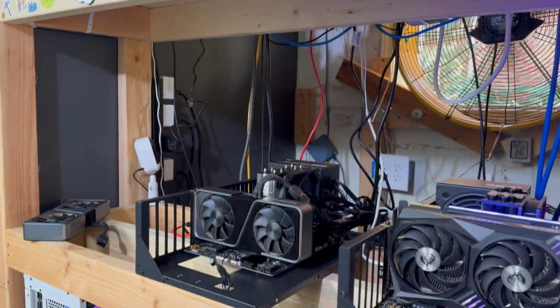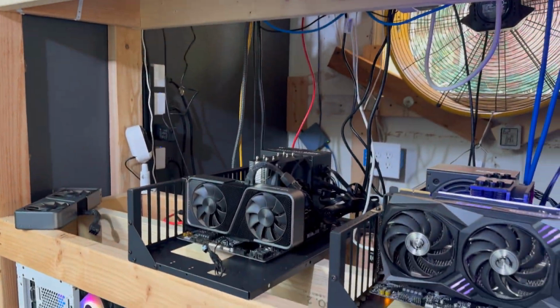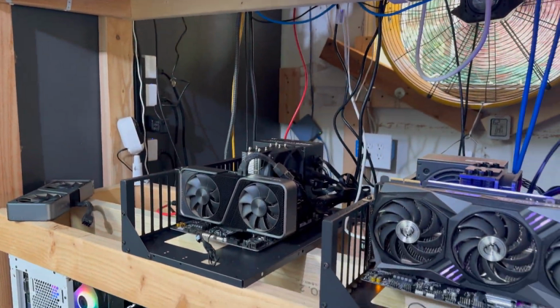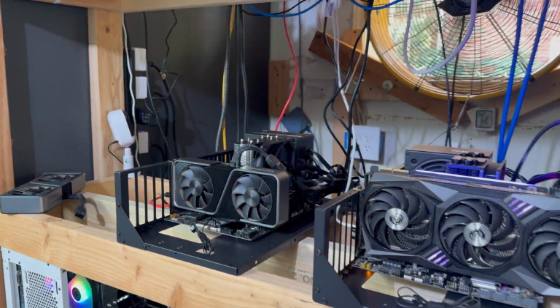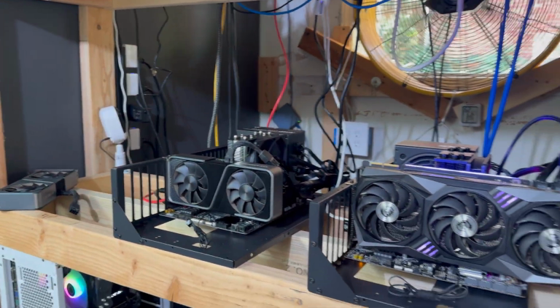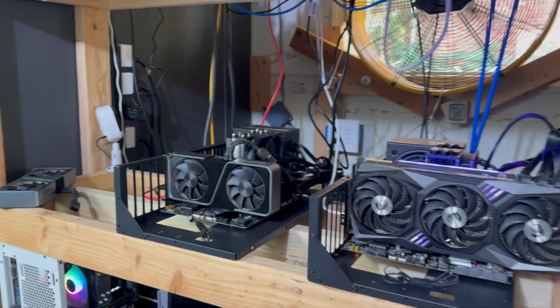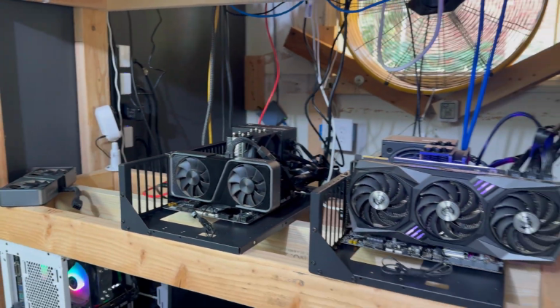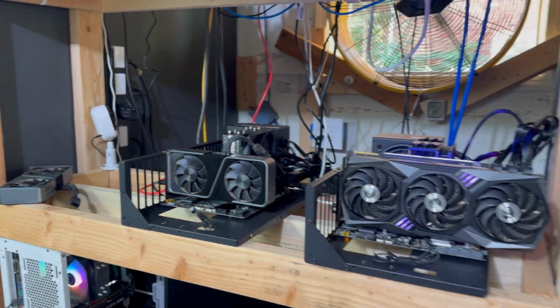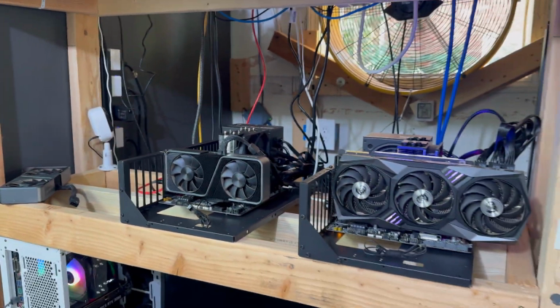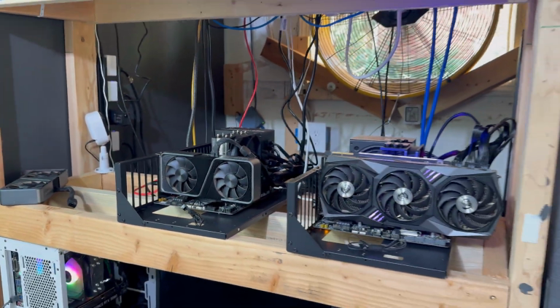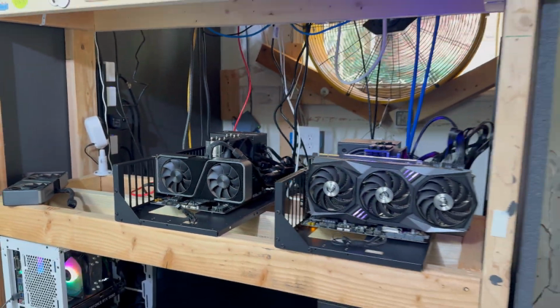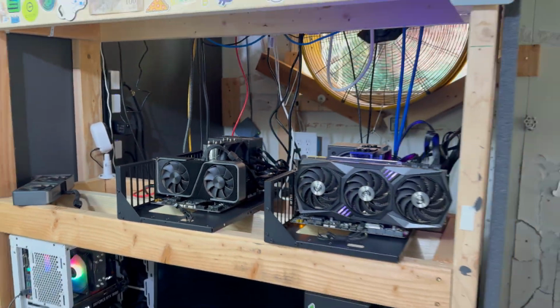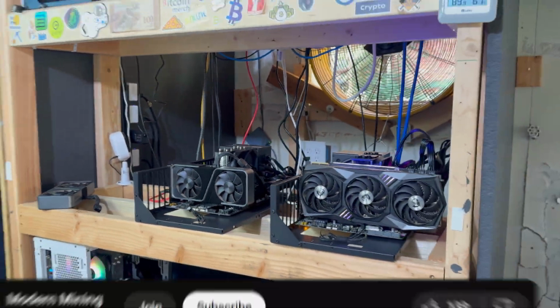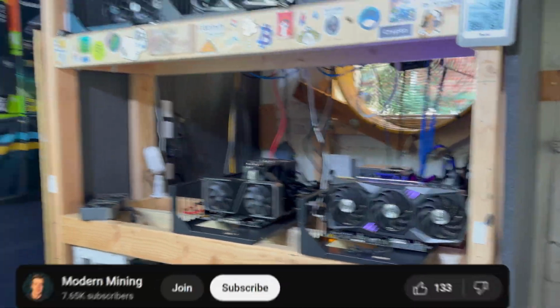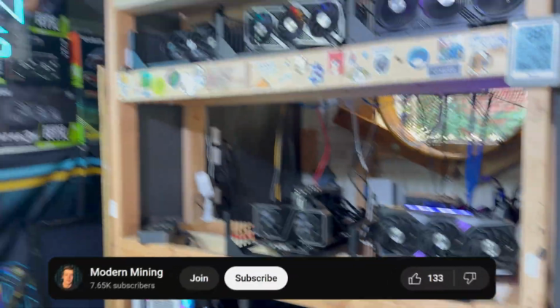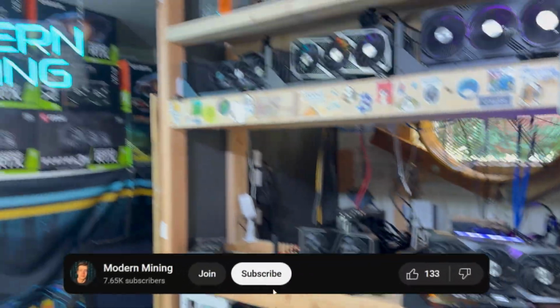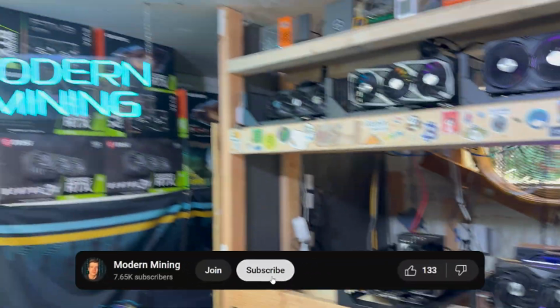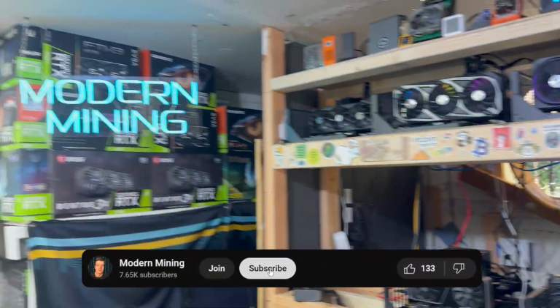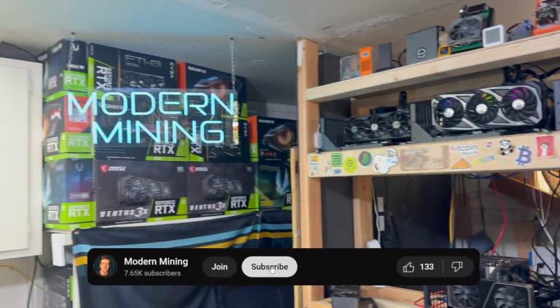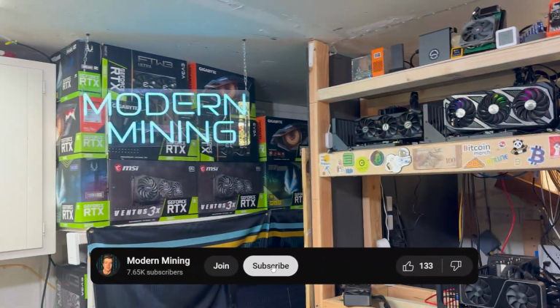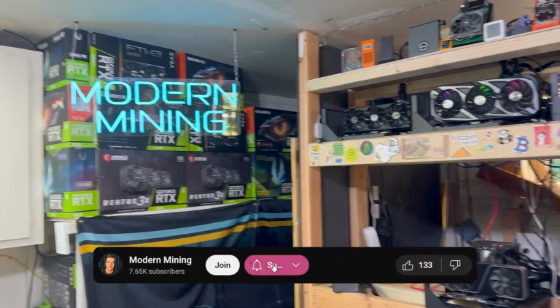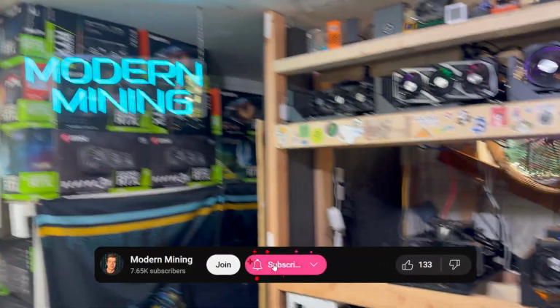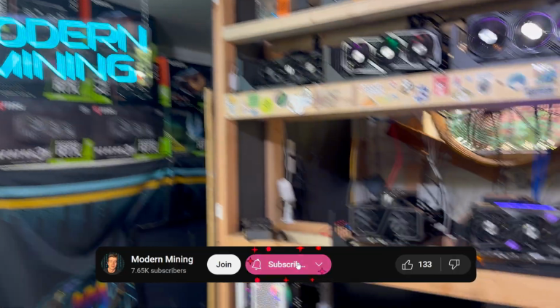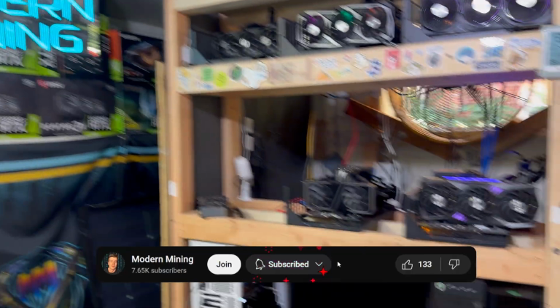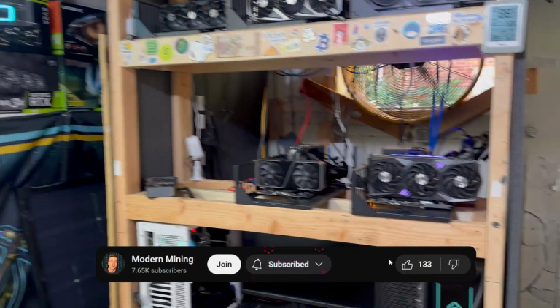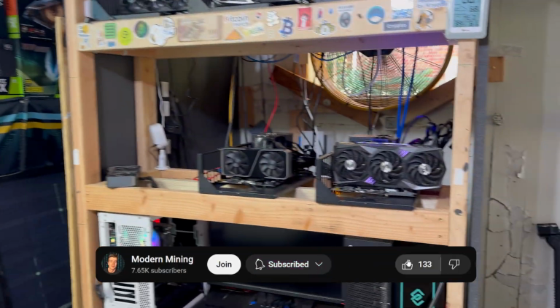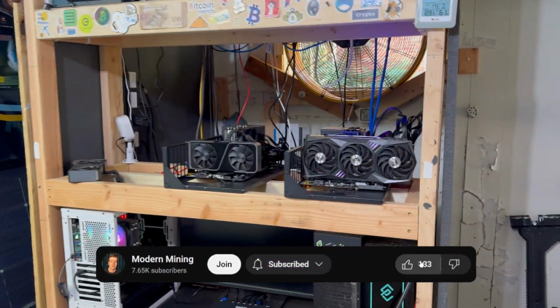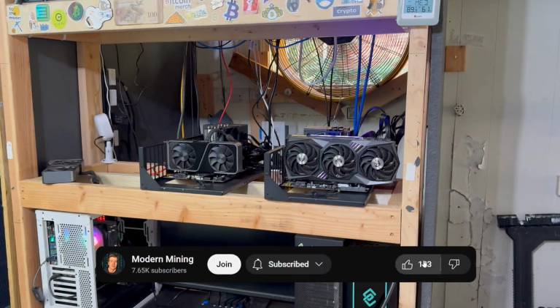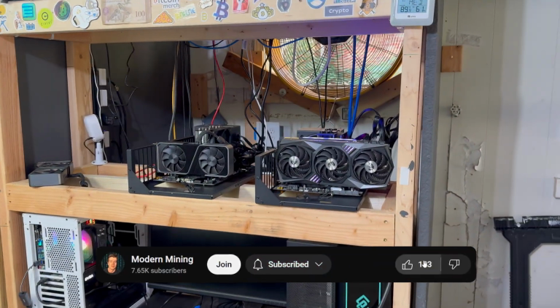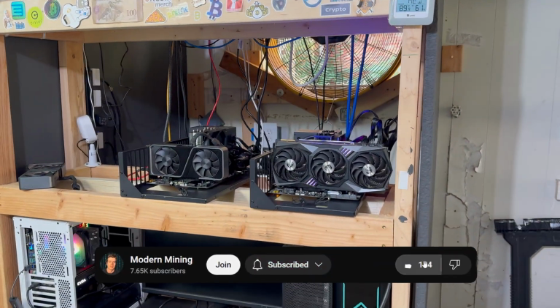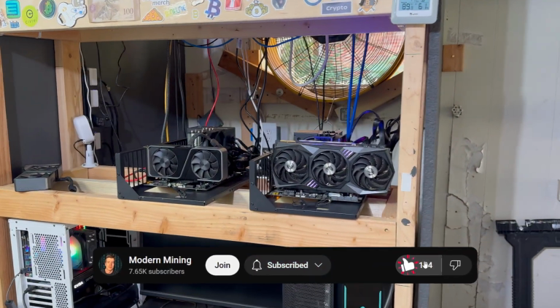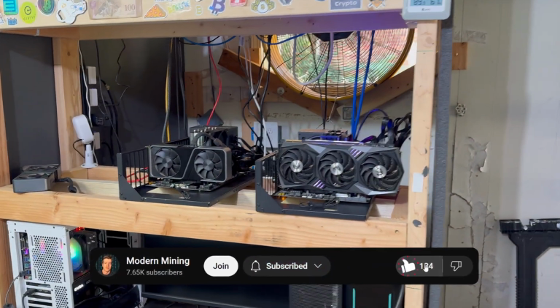Yo, what's going on guys? Welcome back to Modern Mining. Today I've got a quick update here.